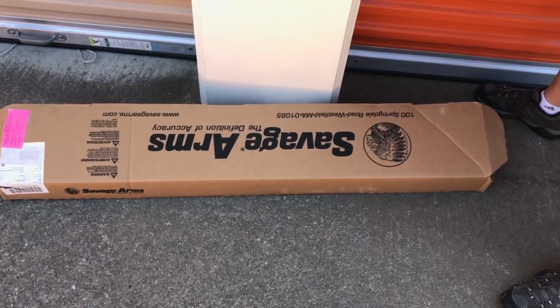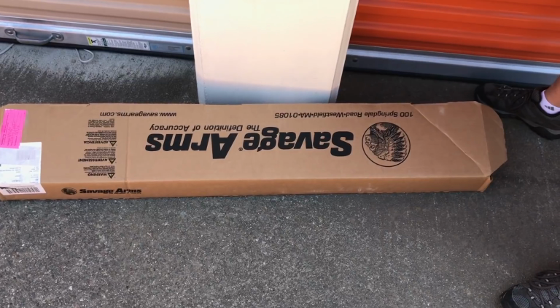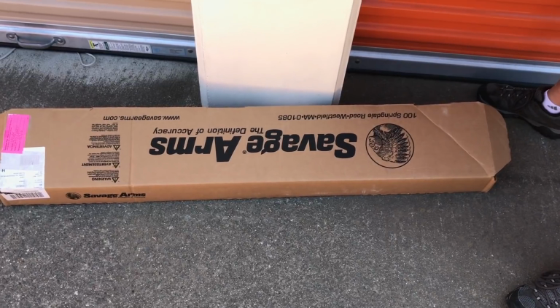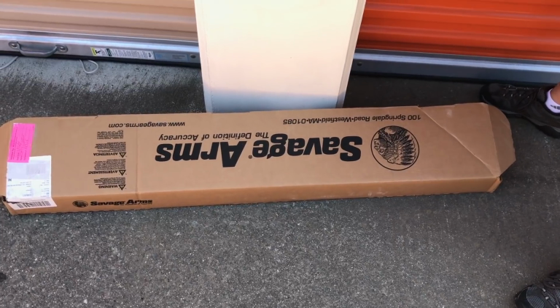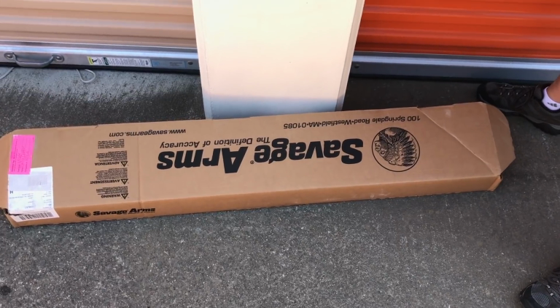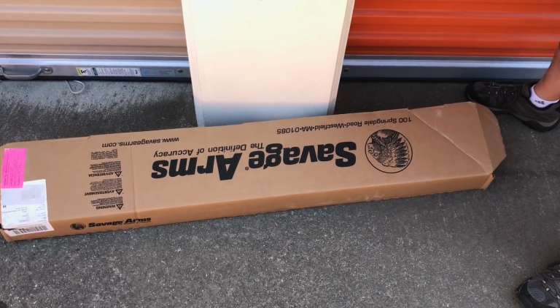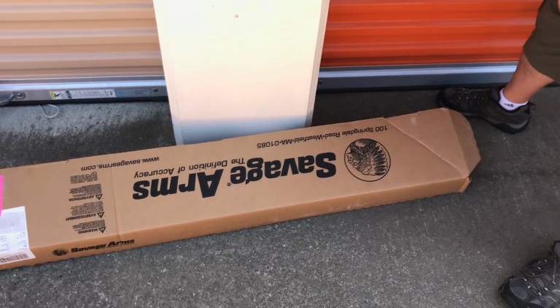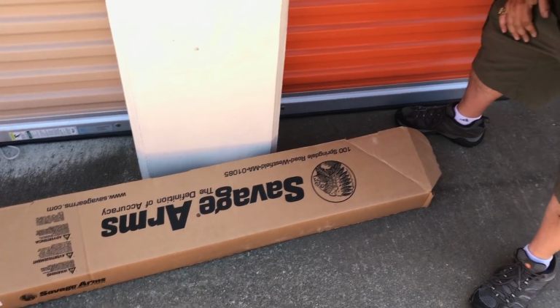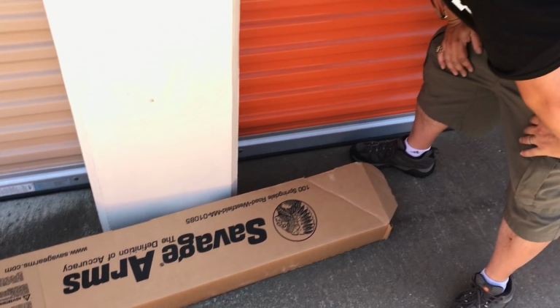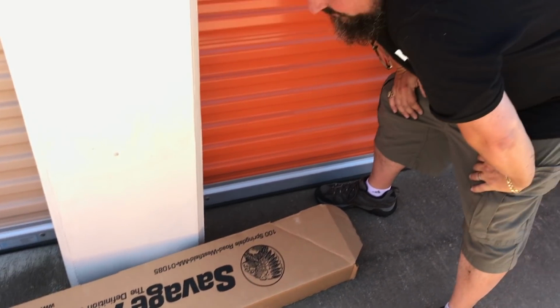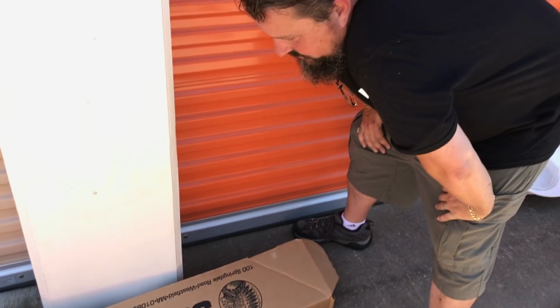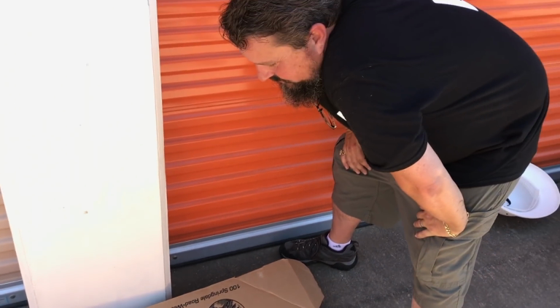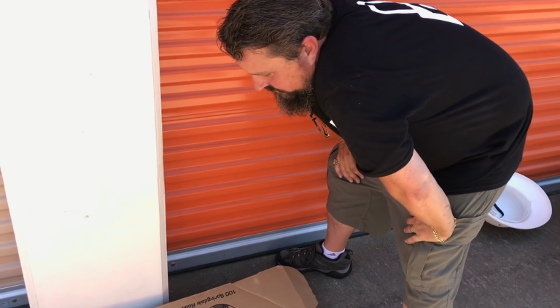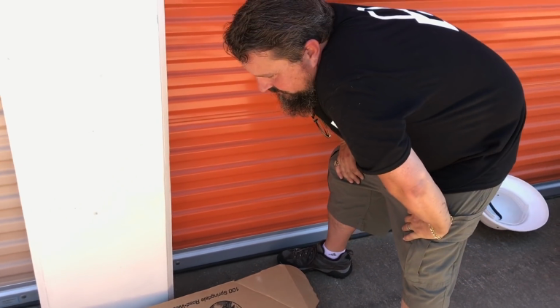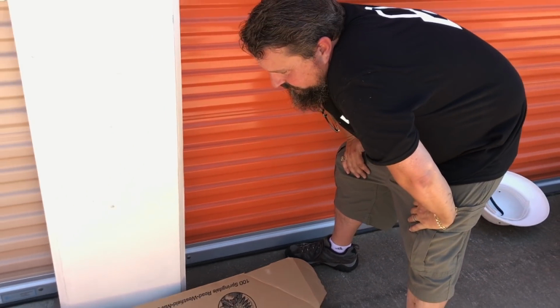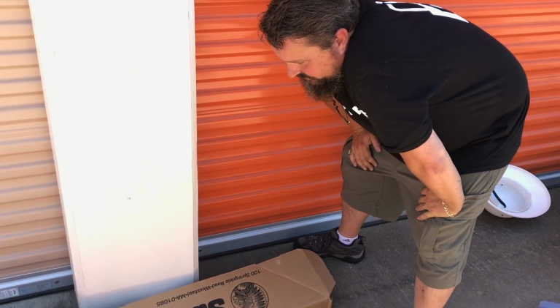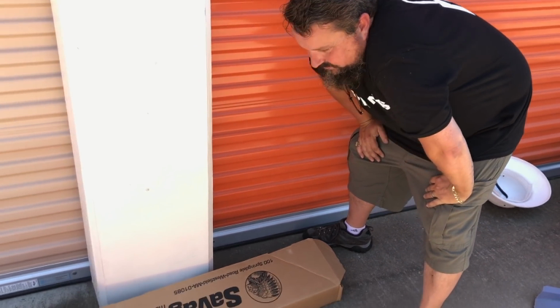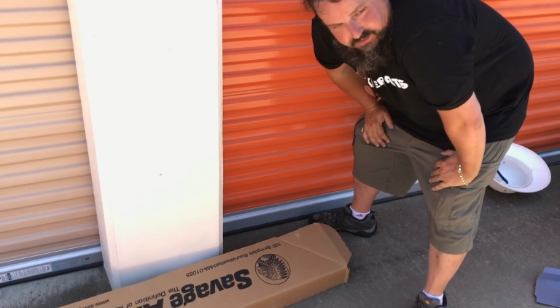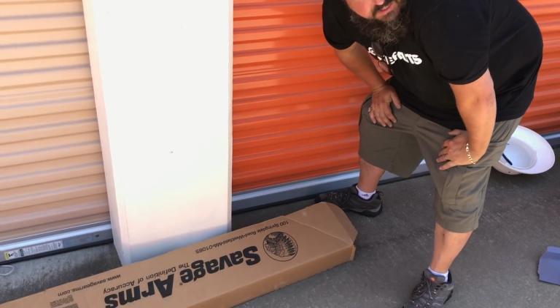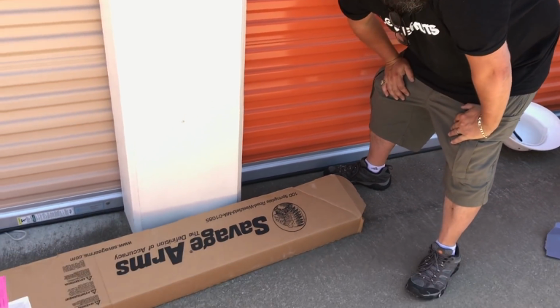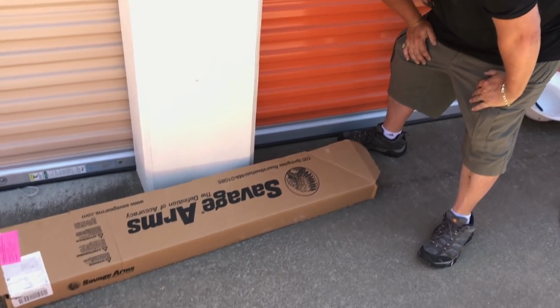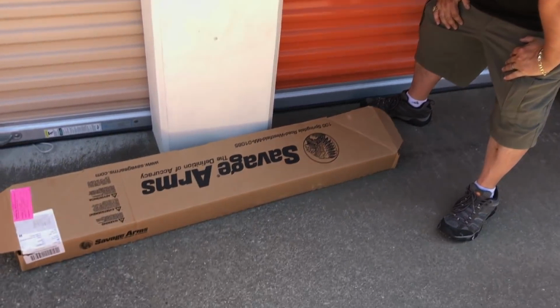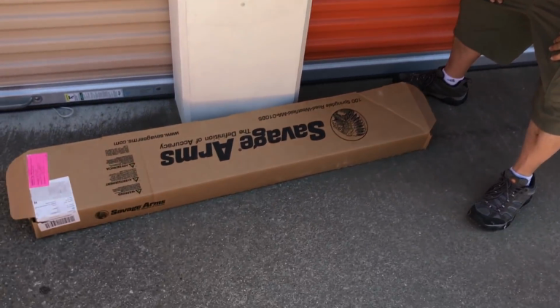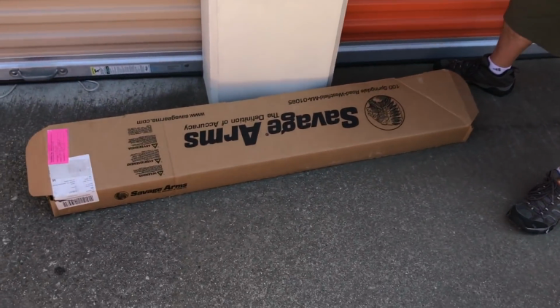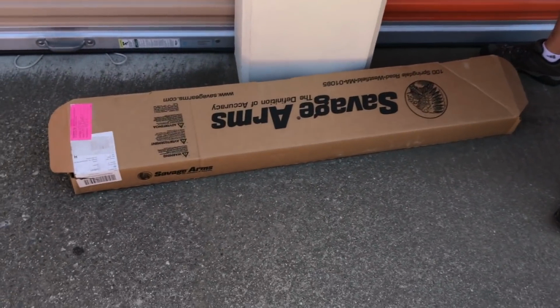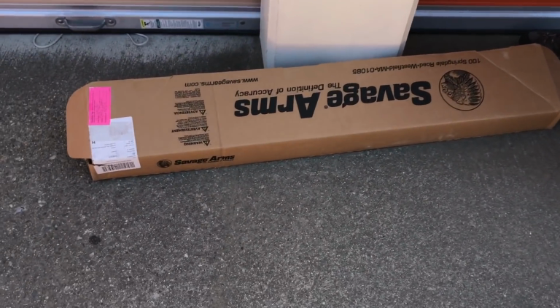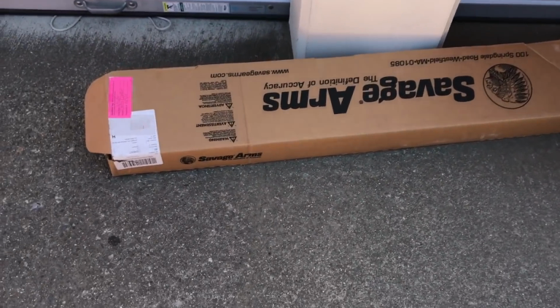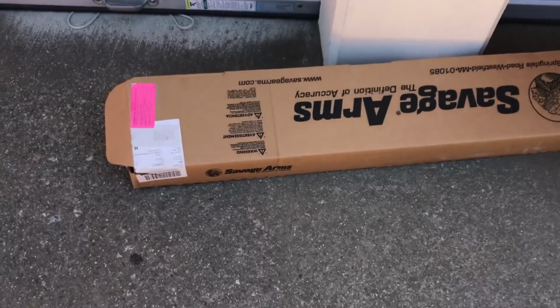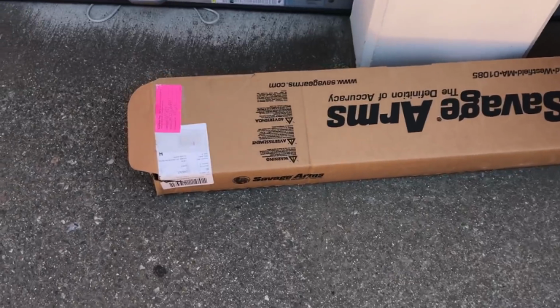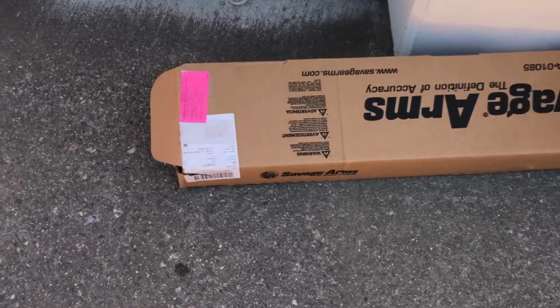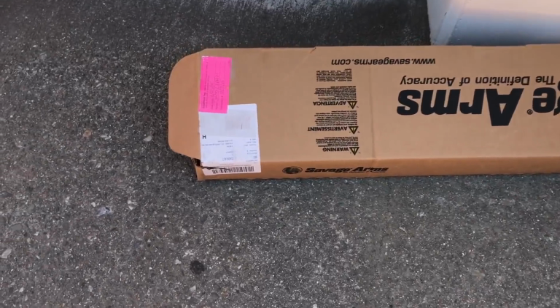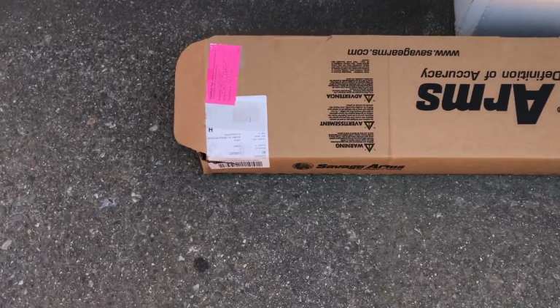Alright you guys, Savage Arms. What do you think — is that a shotgun? It'd be a shotgun or a rifle.